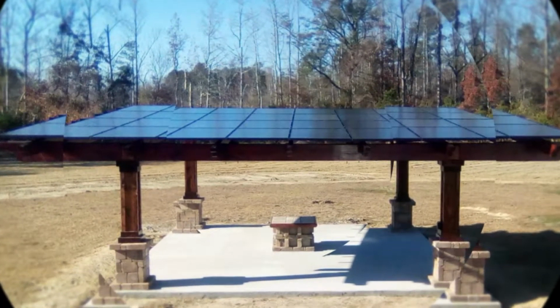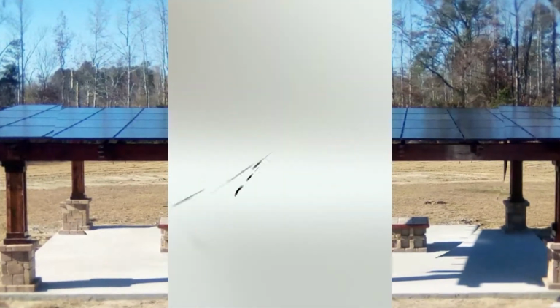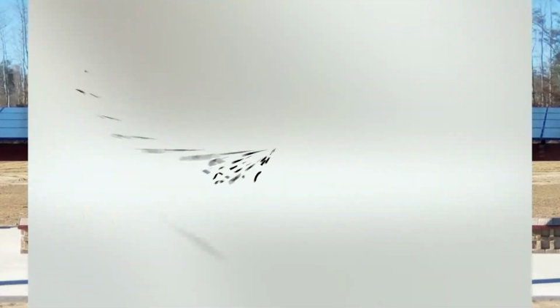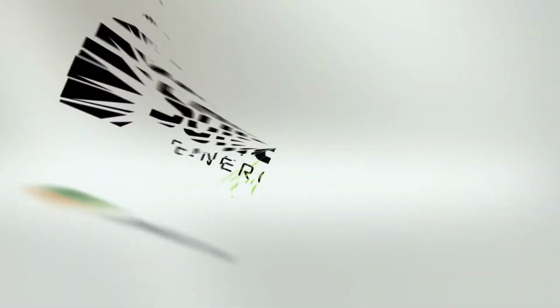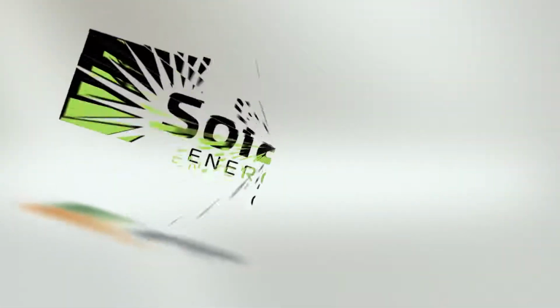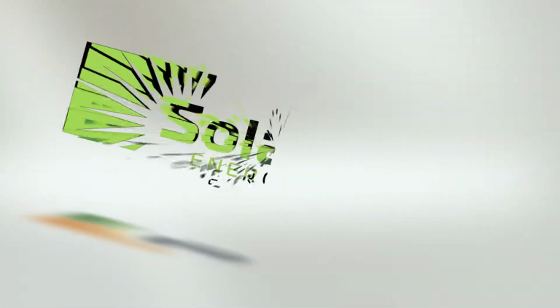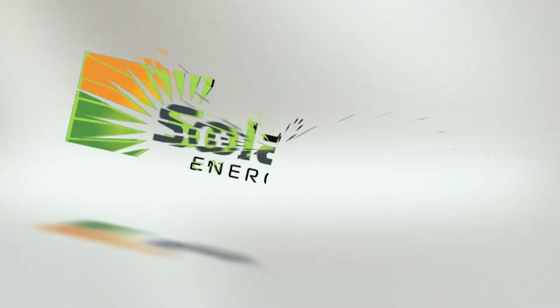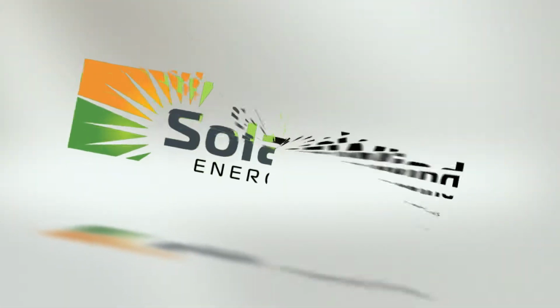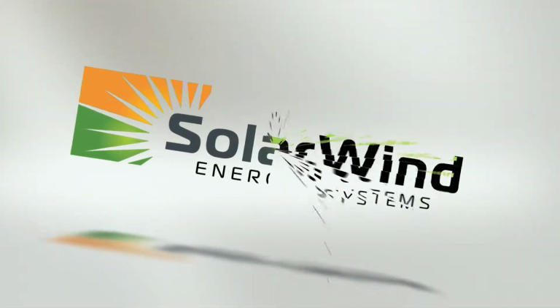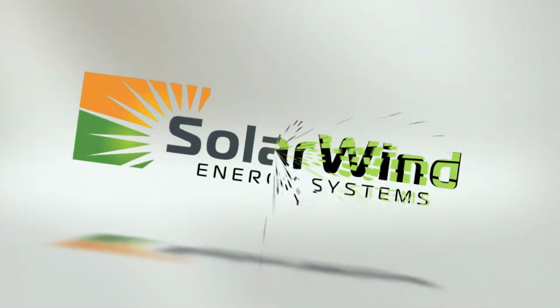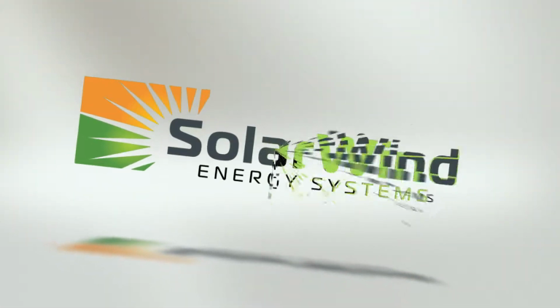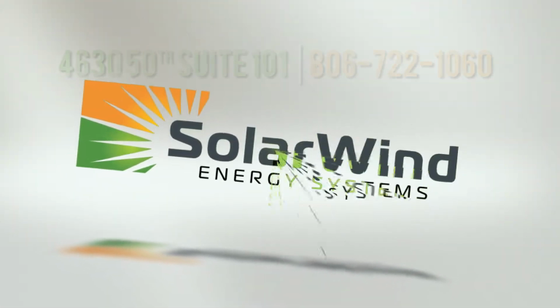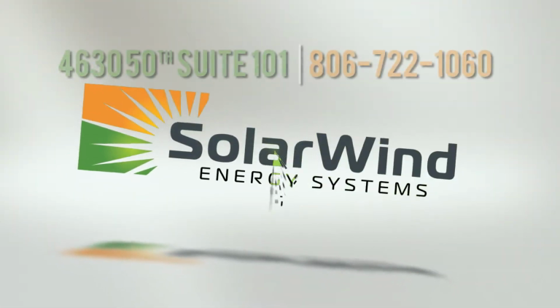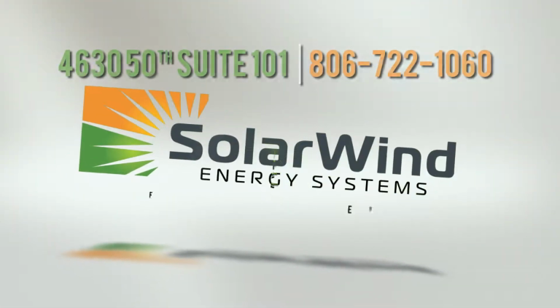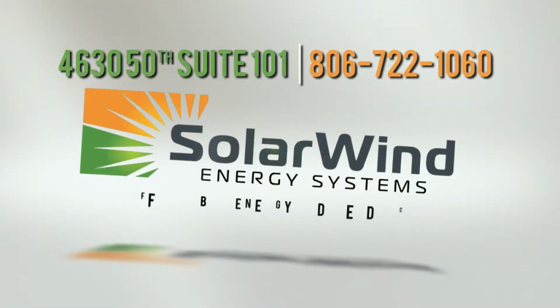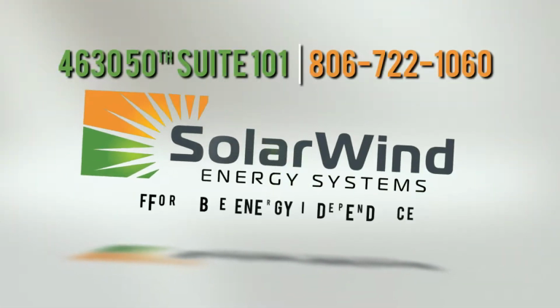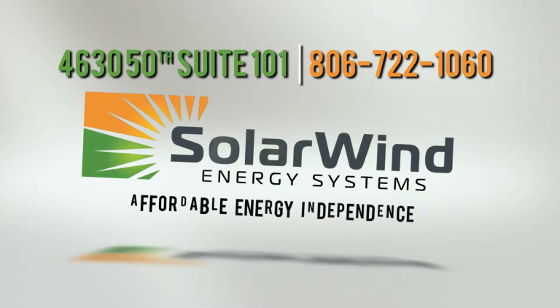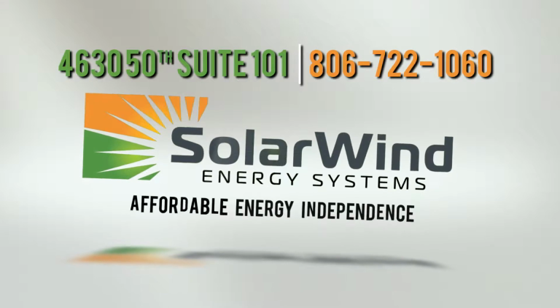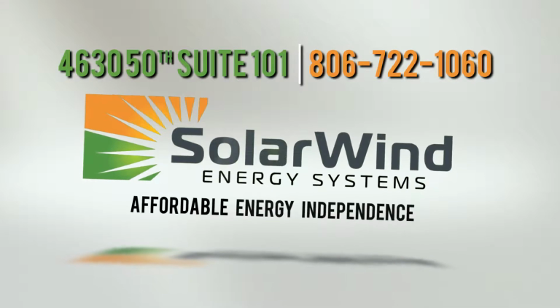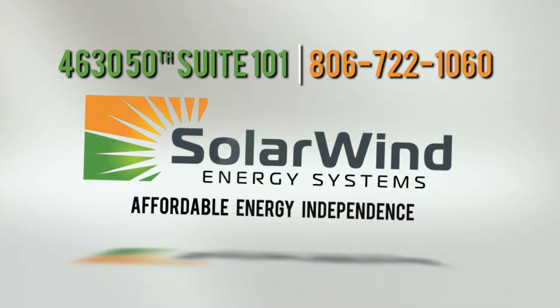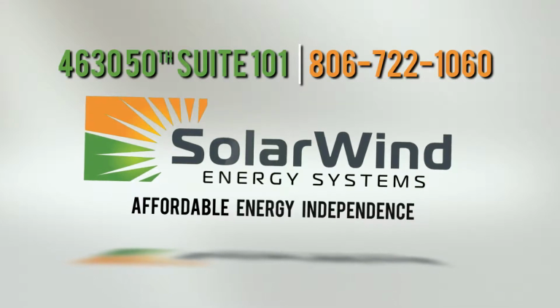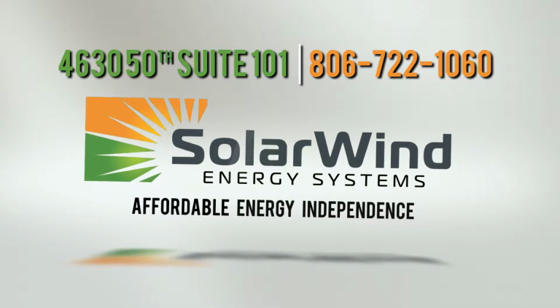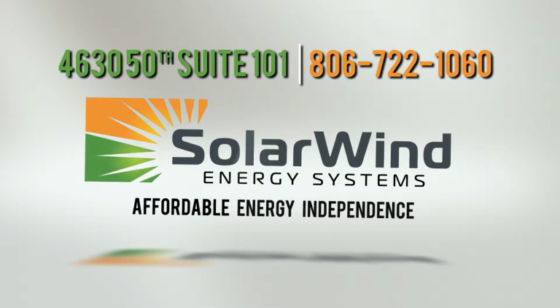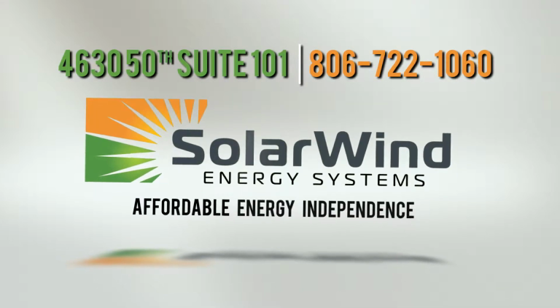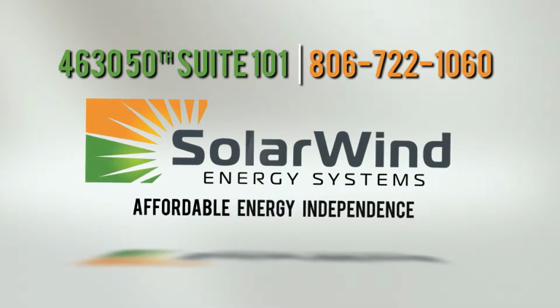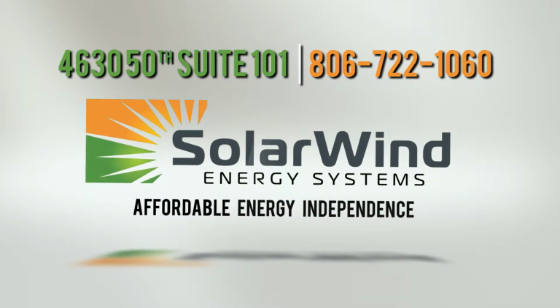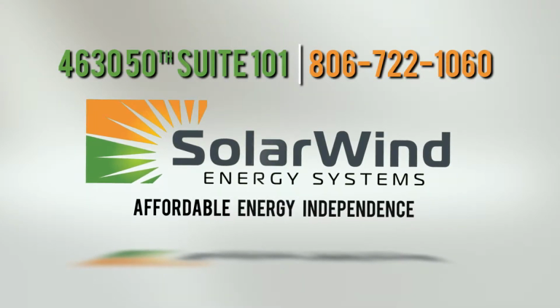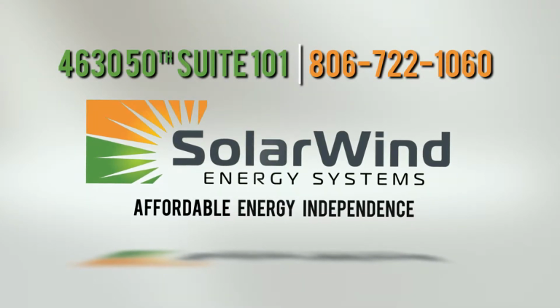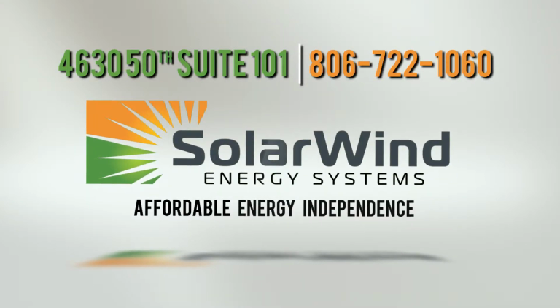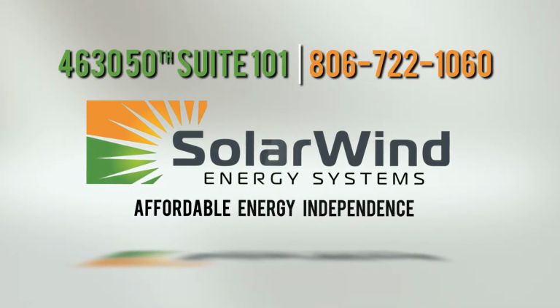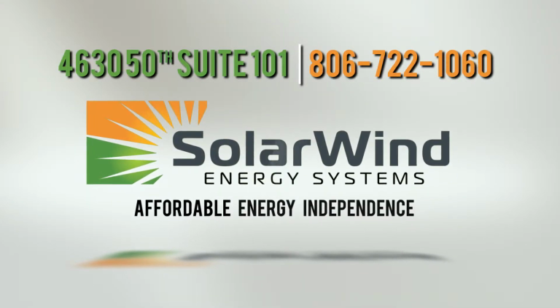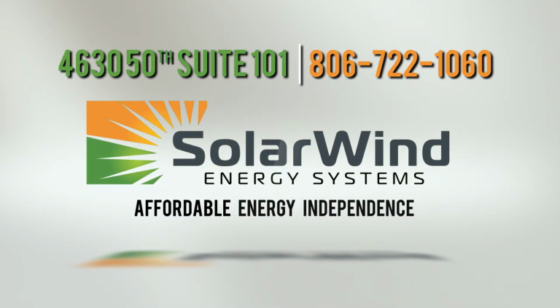Let us help you design the perfect energy system for your home, your future, and with our zero-down financing, your budget.